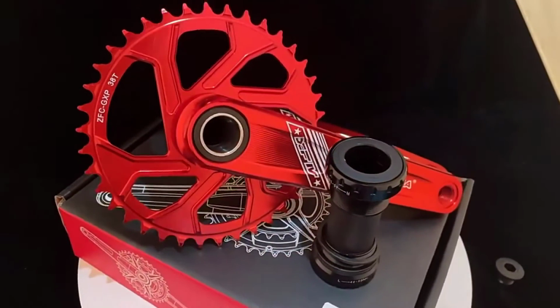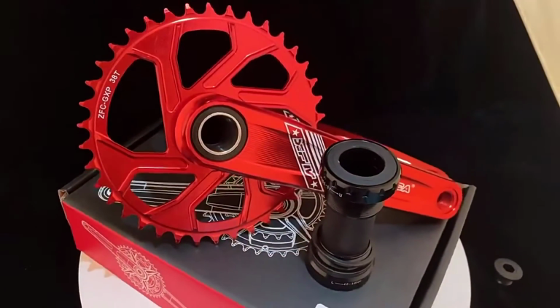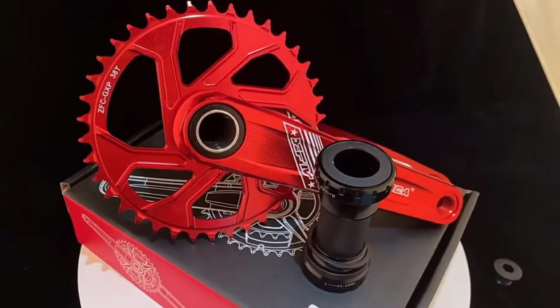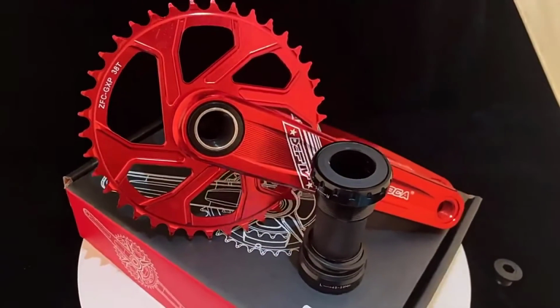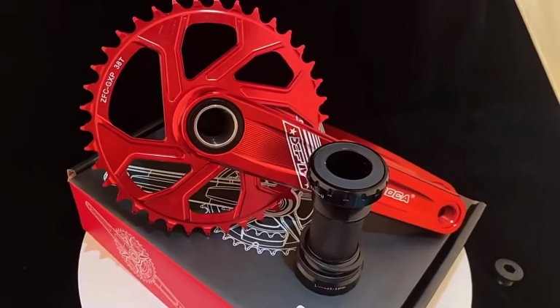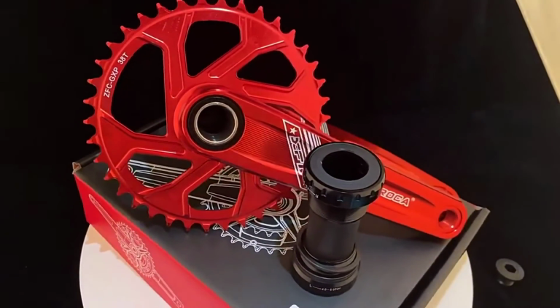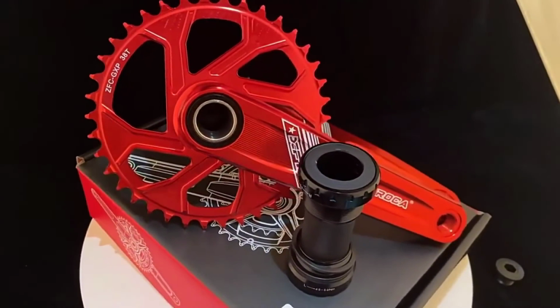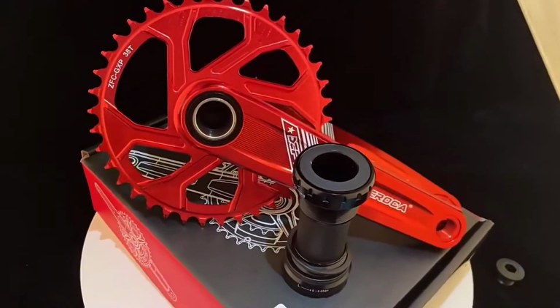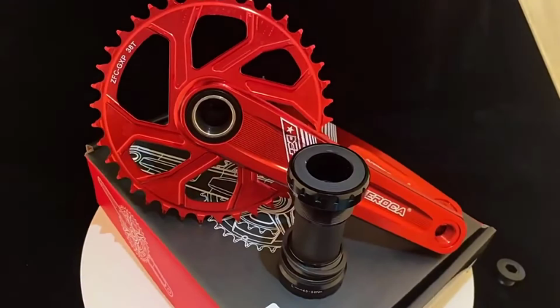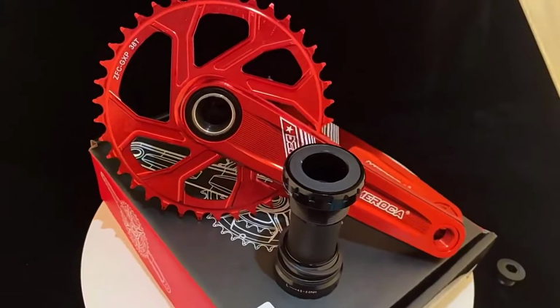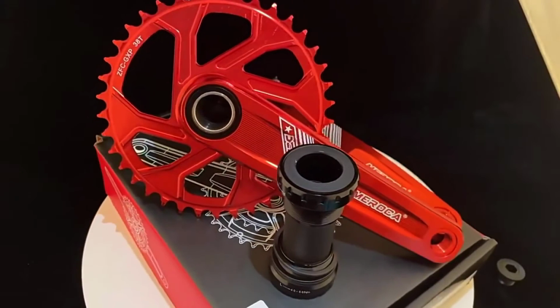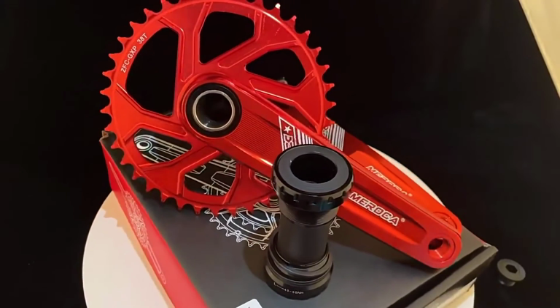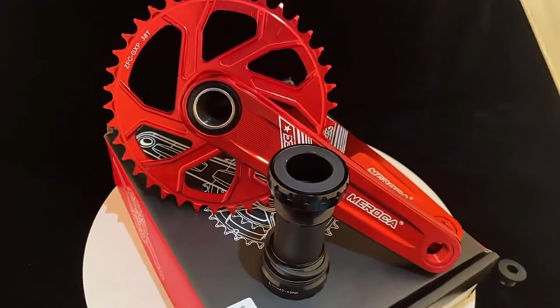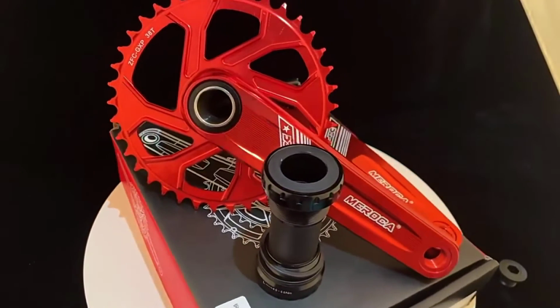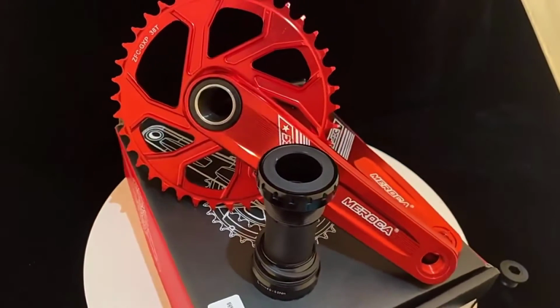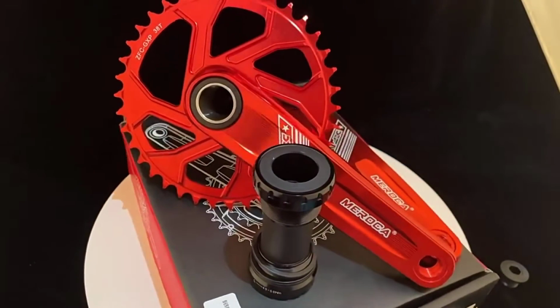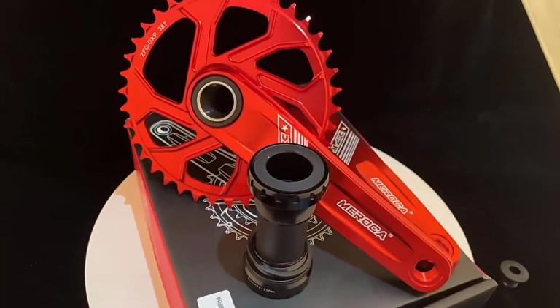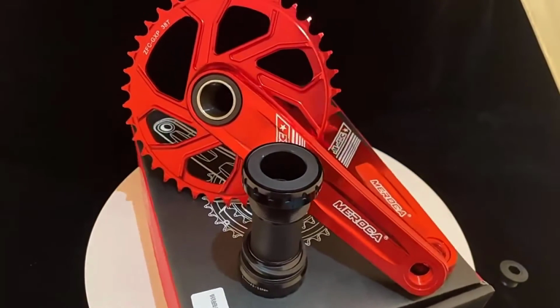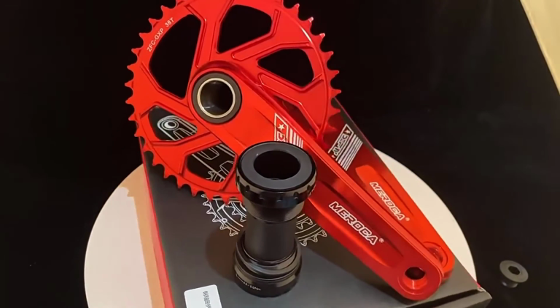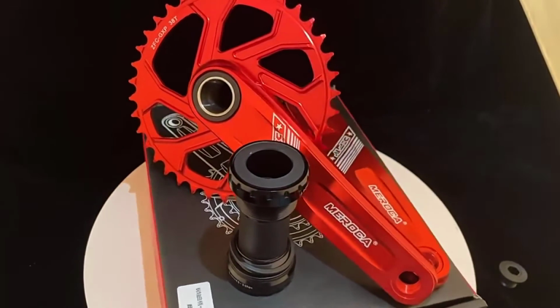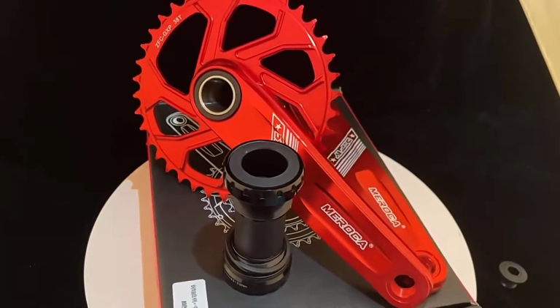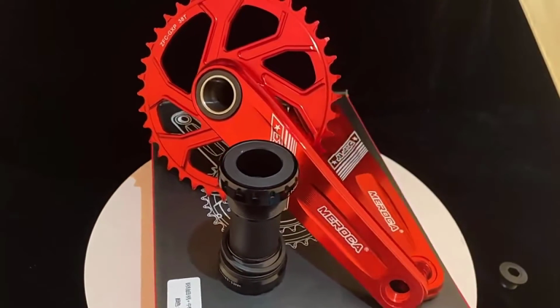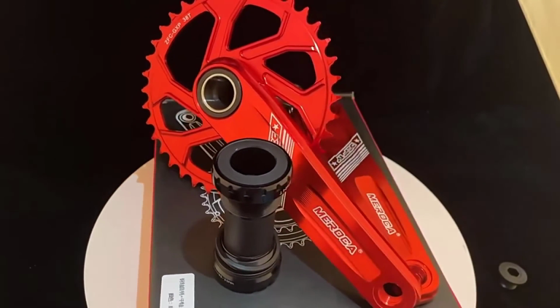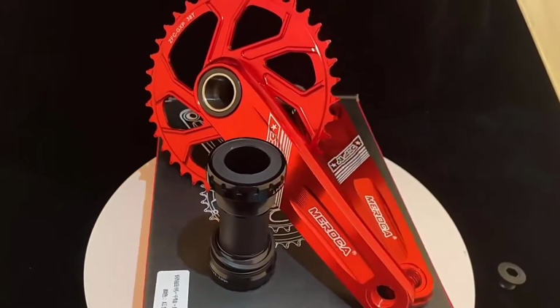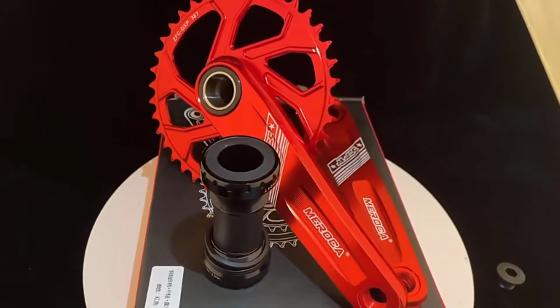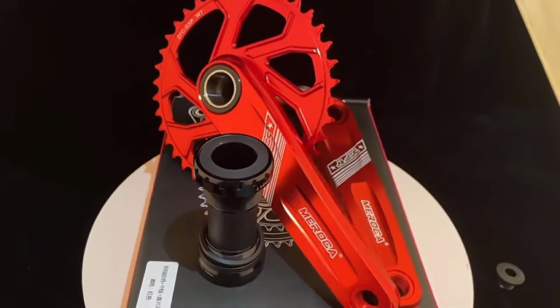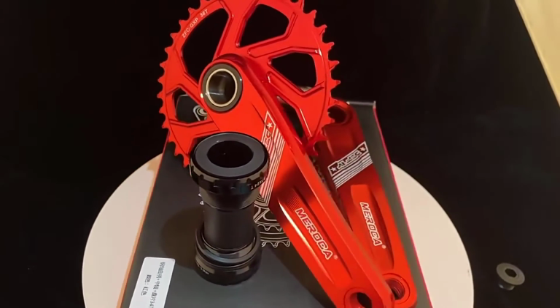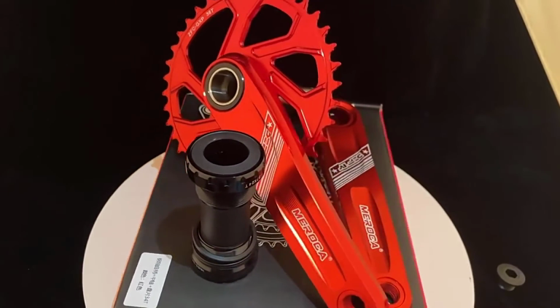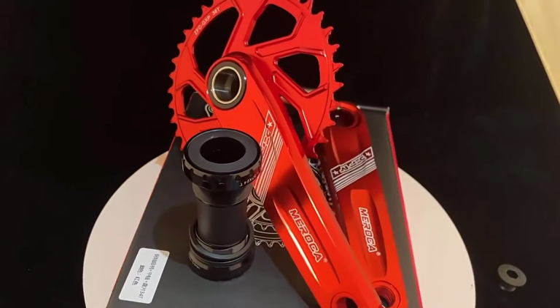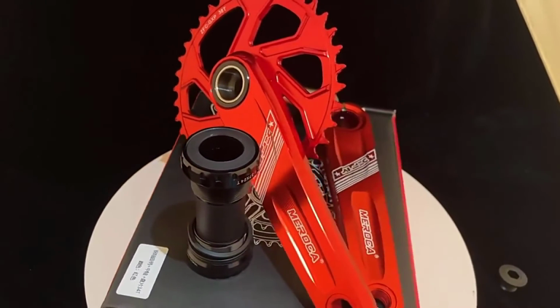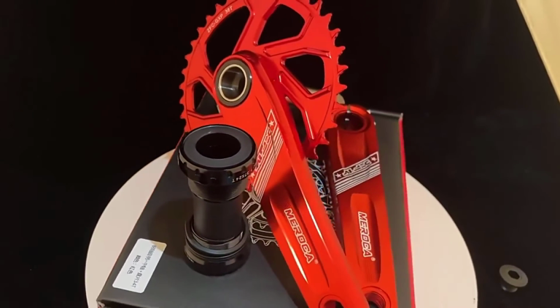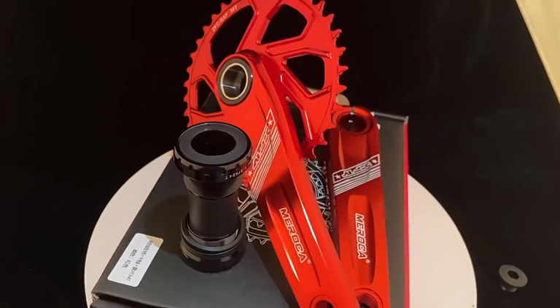Whatever your budget or size requirement, you'll find a suitable option among the many cranksets listed and reviewed below. Take a look.